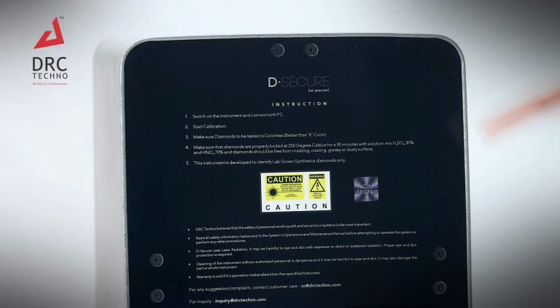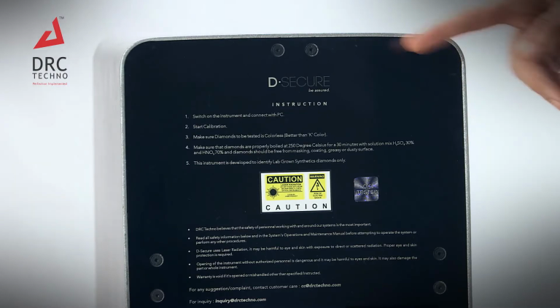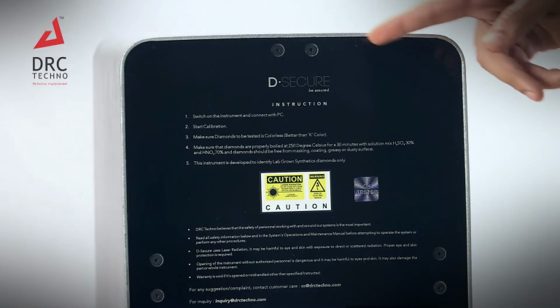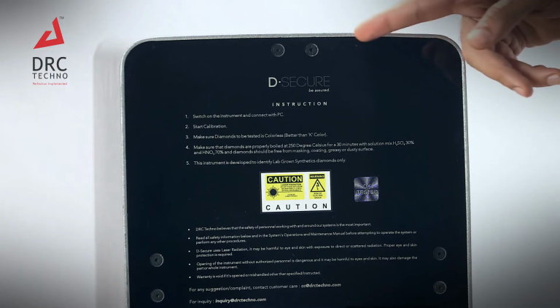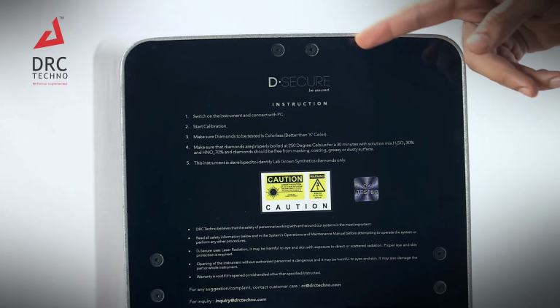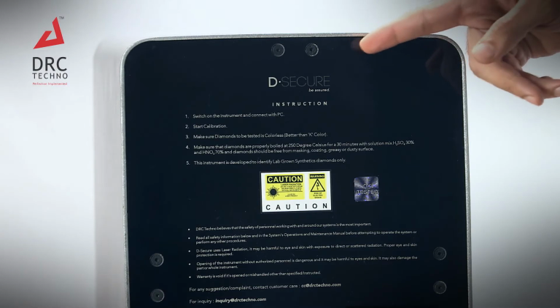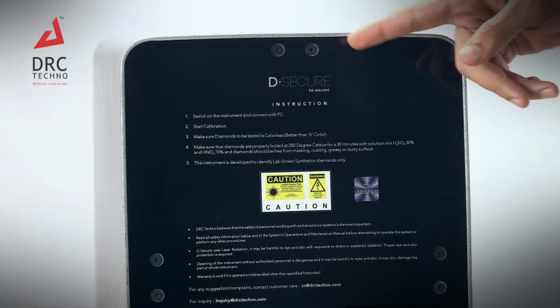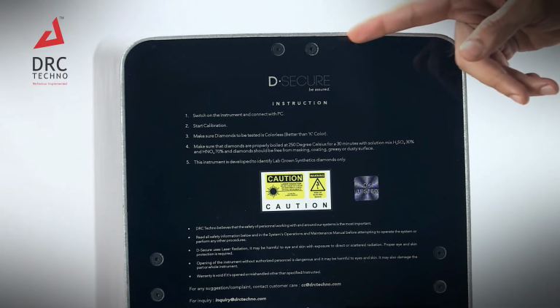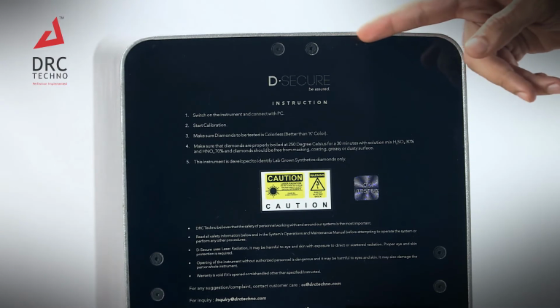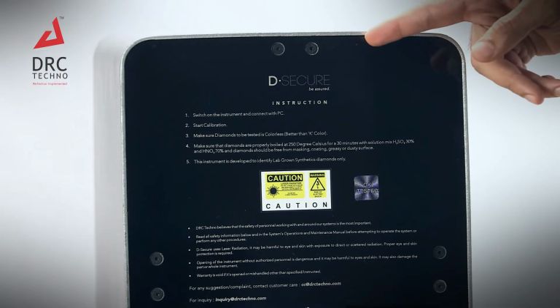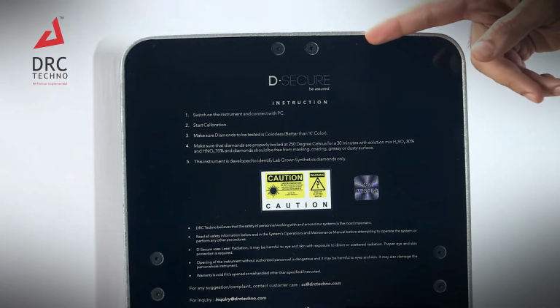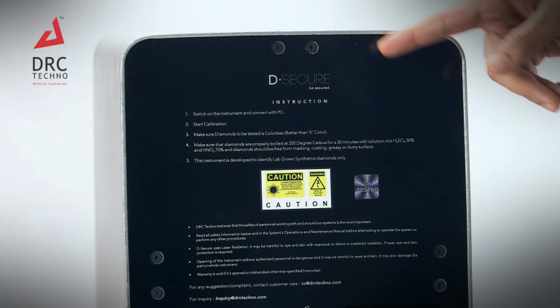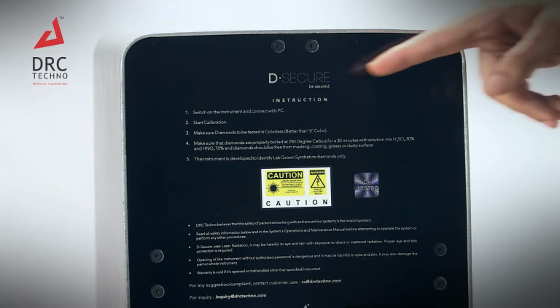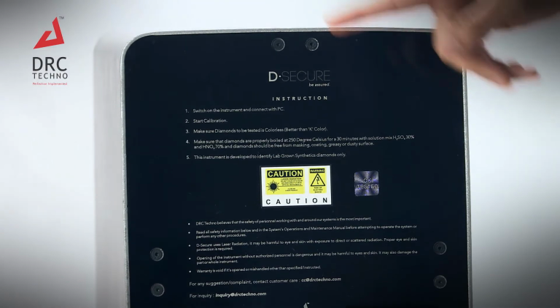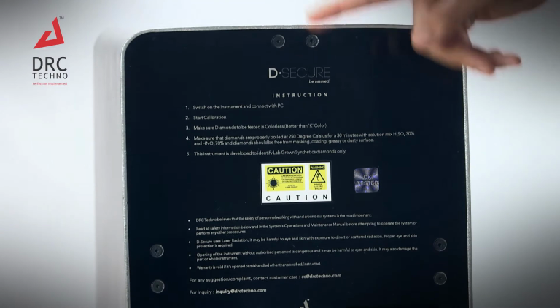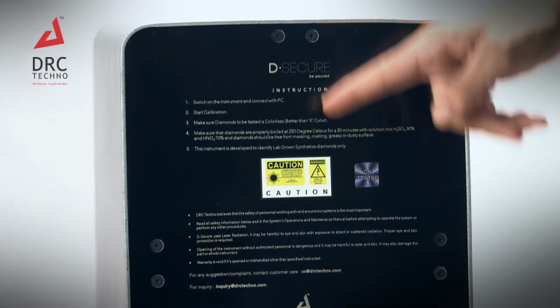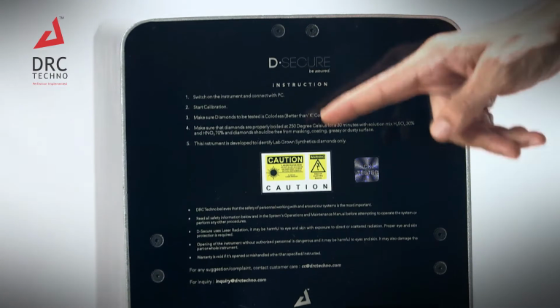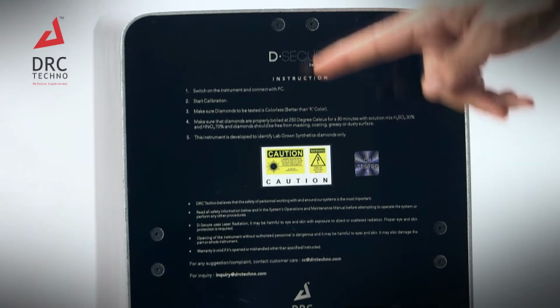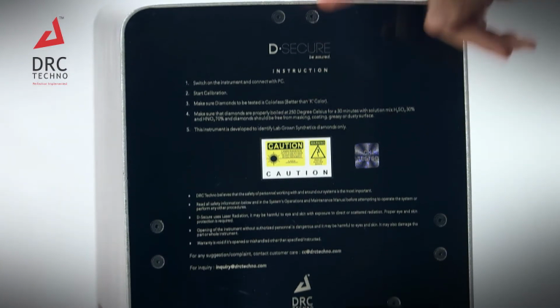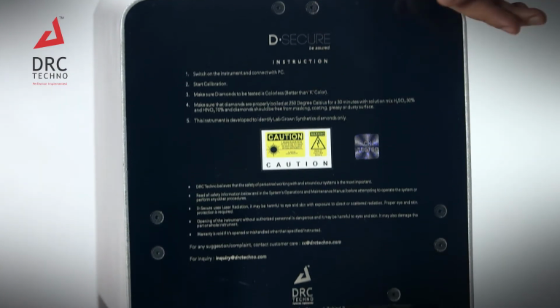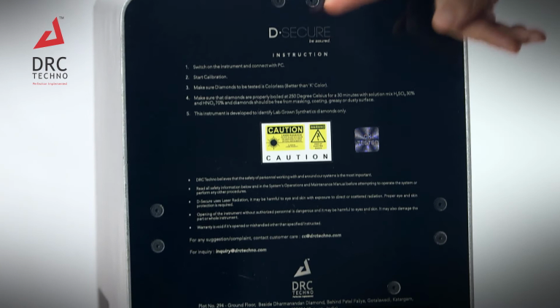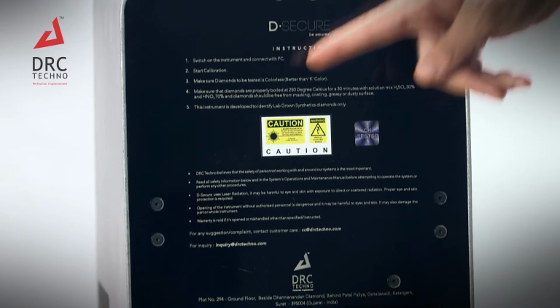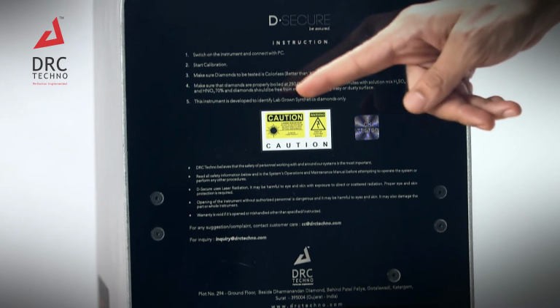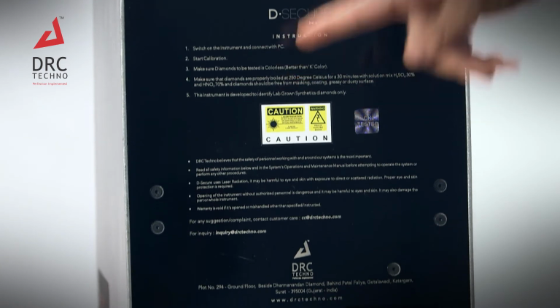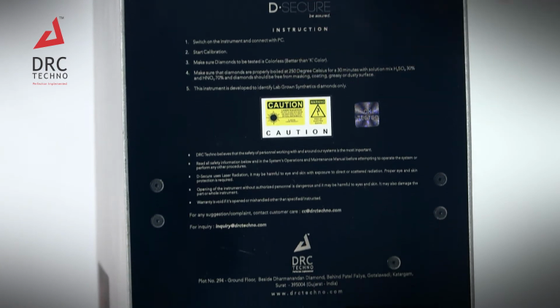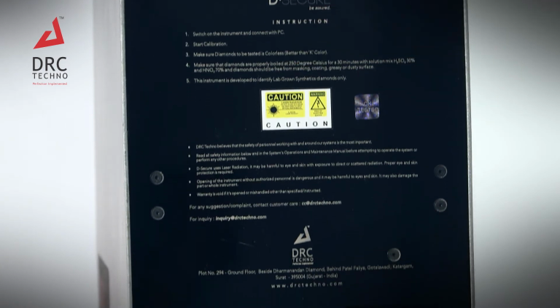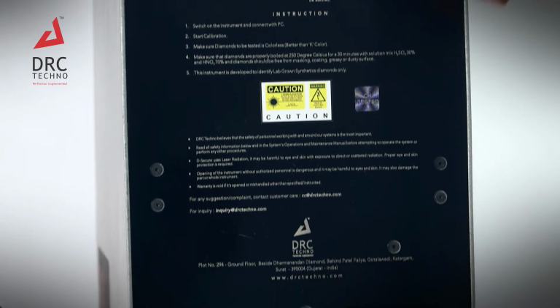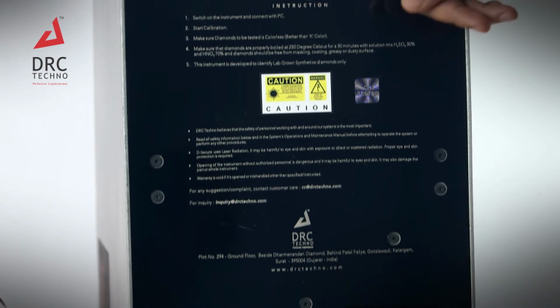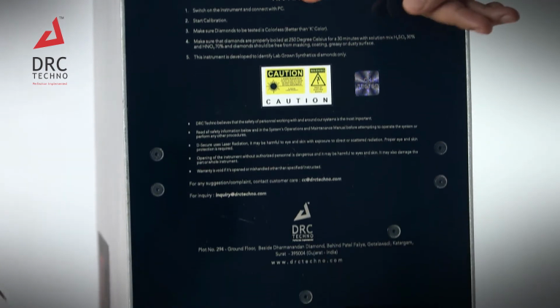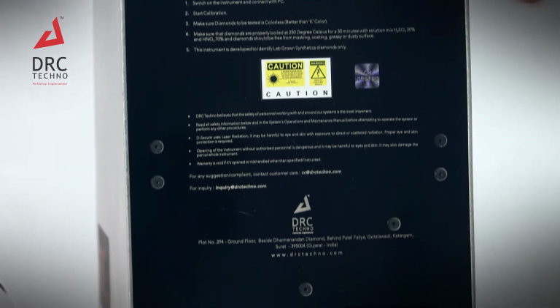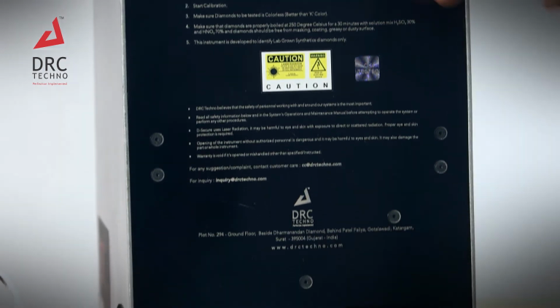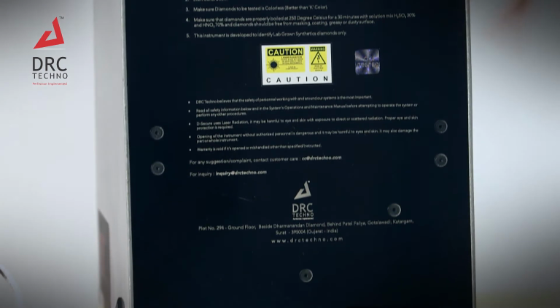Here, this is the back side of the D-Secure. These are the instructions — you can read them carefully. This might help you.